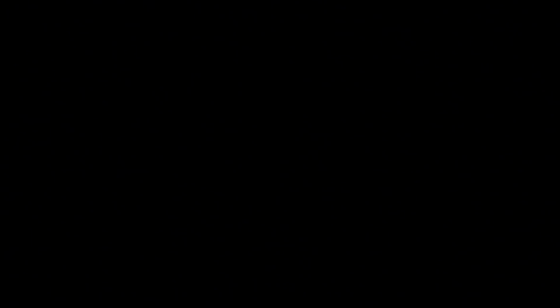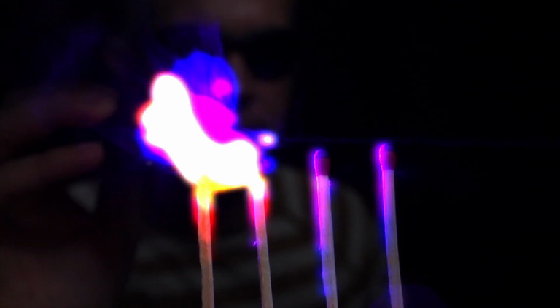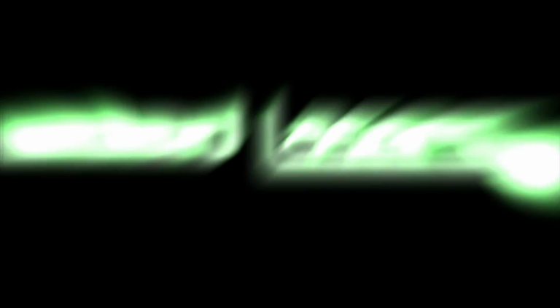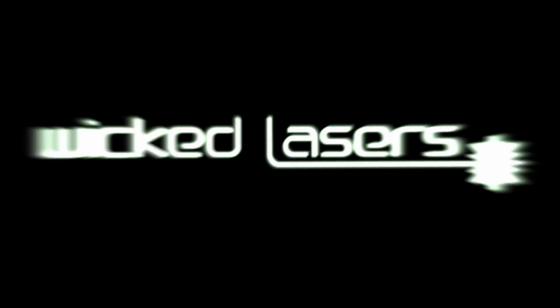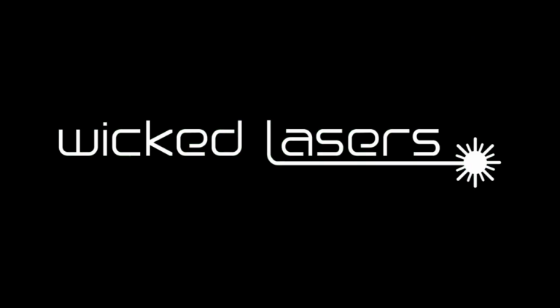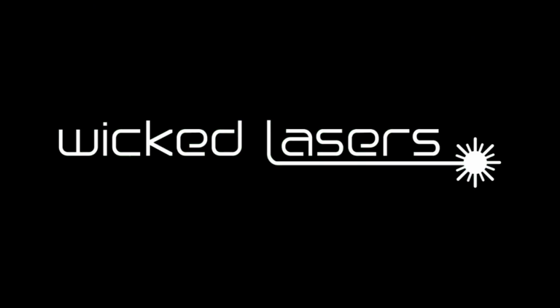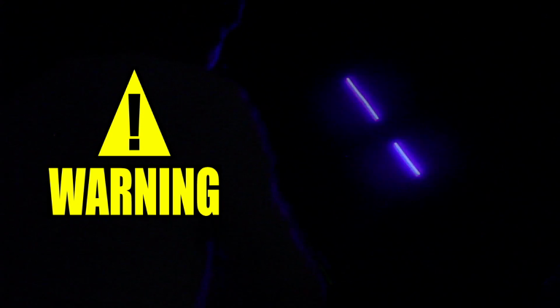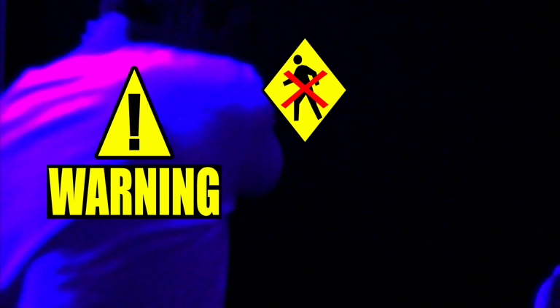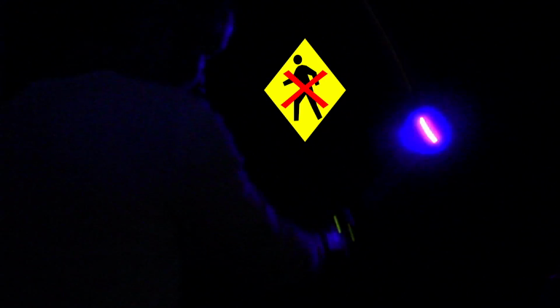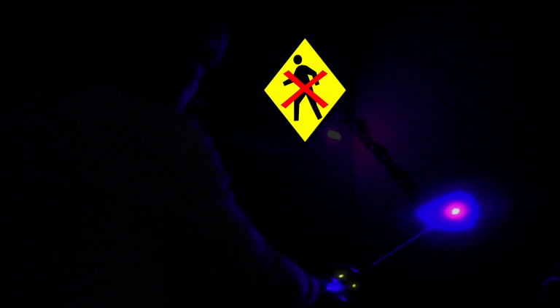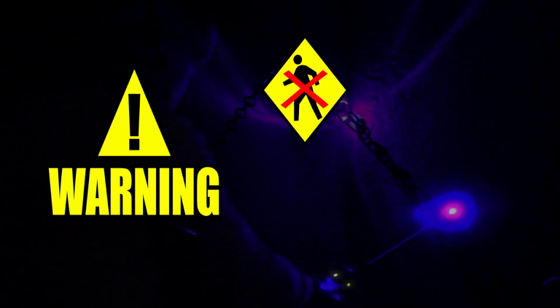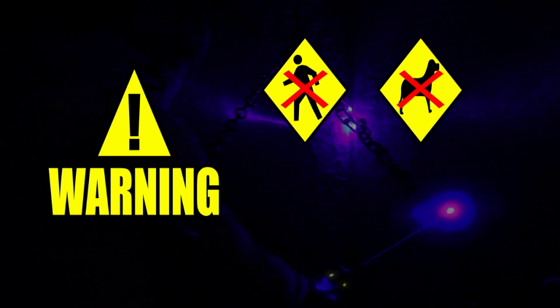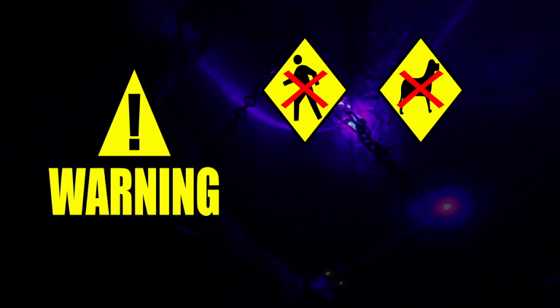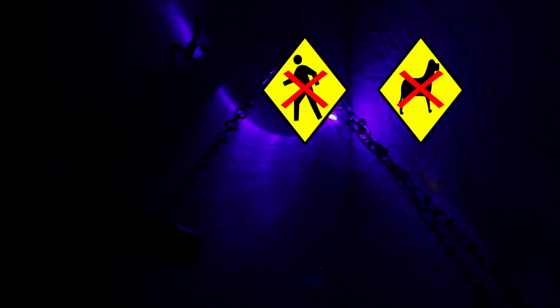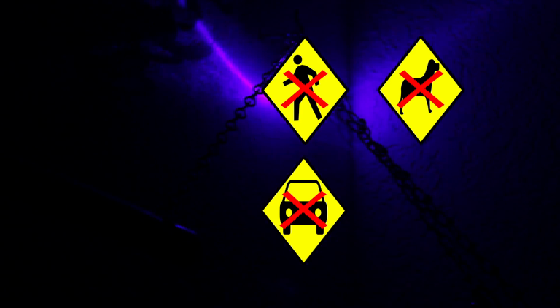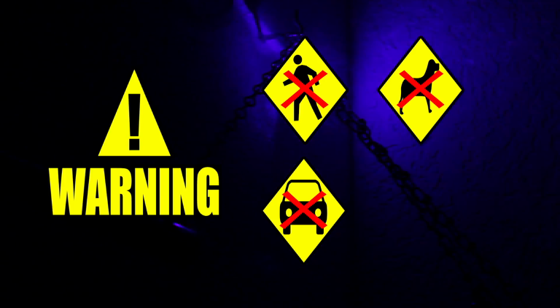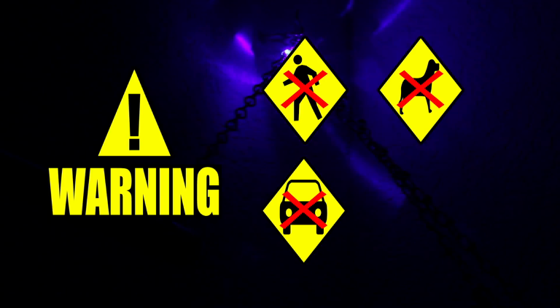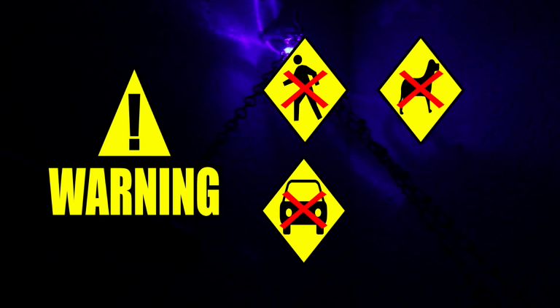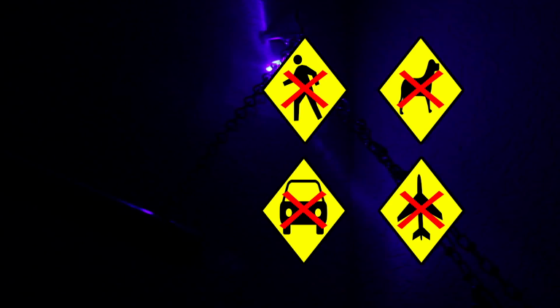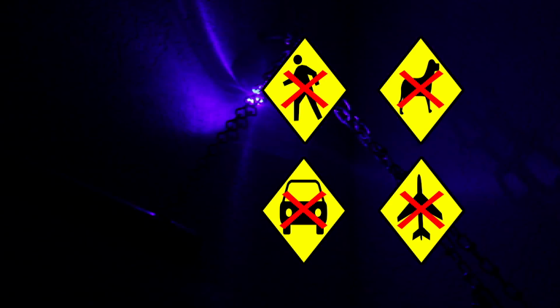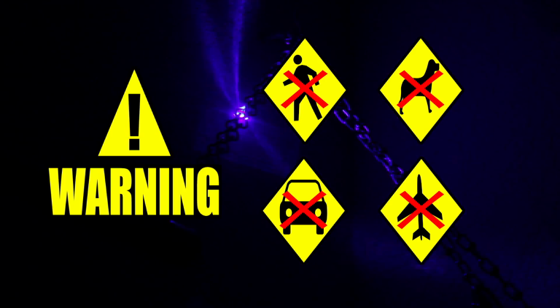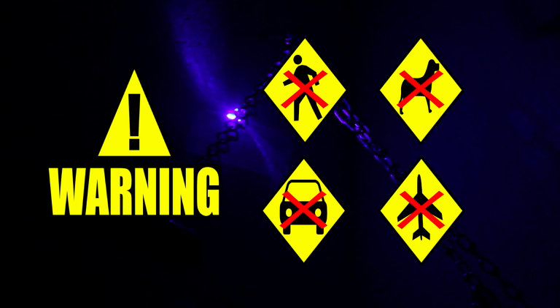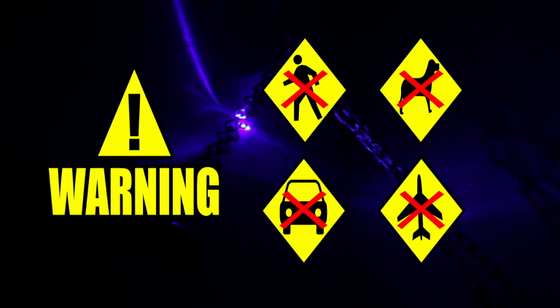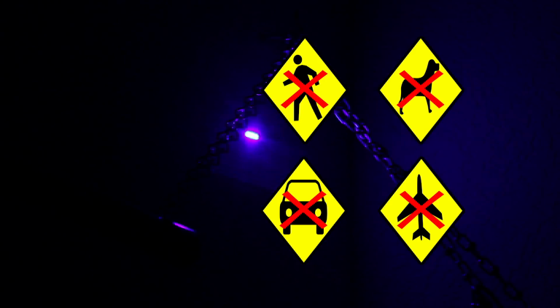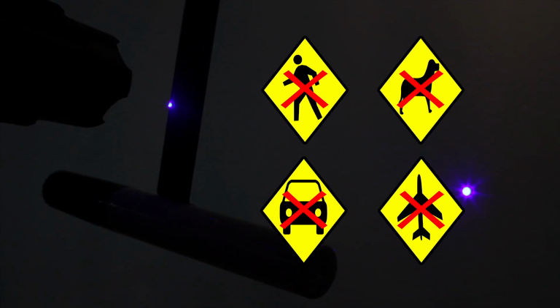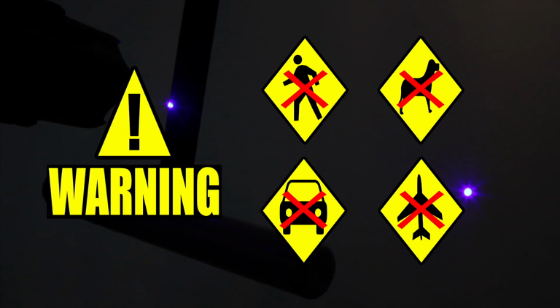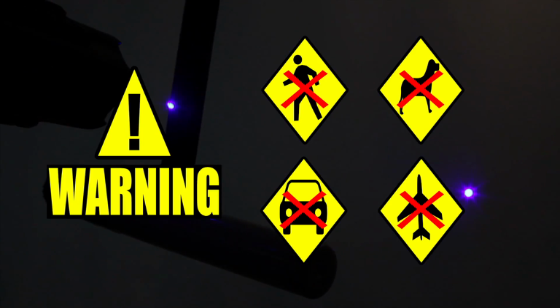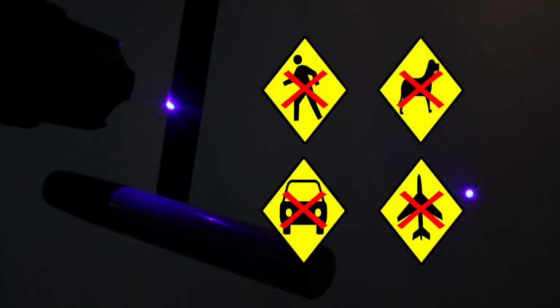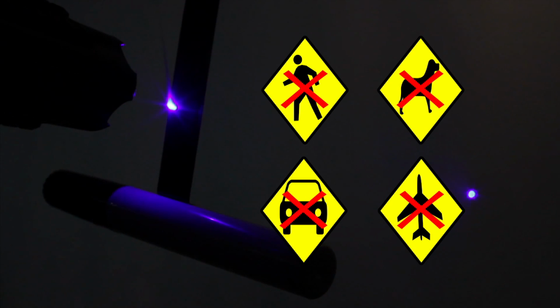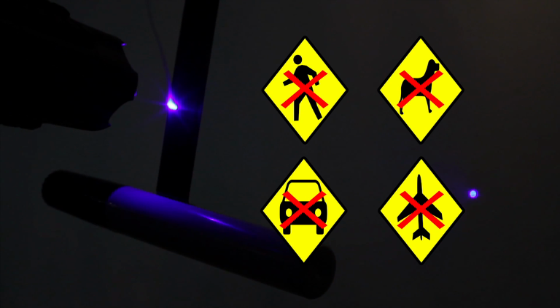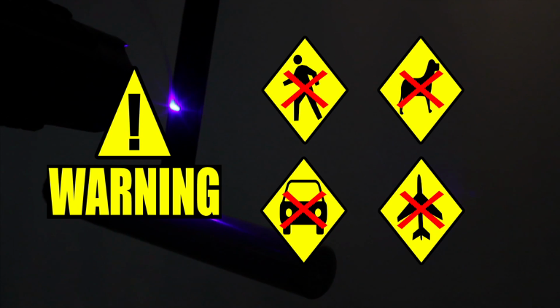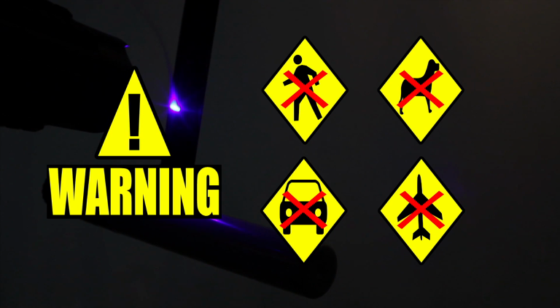This laser is a potential hazard. Never aim it at an automobile or an airplane. Please use it responsibly.